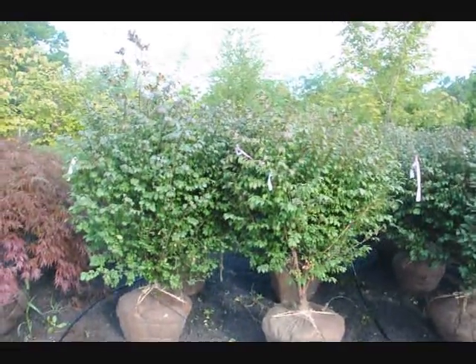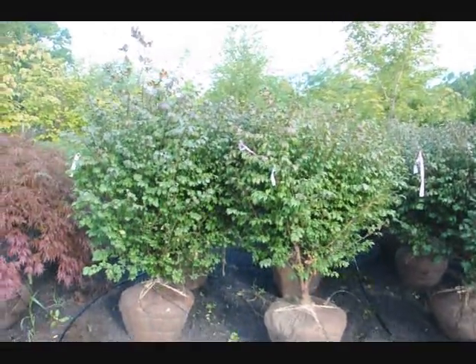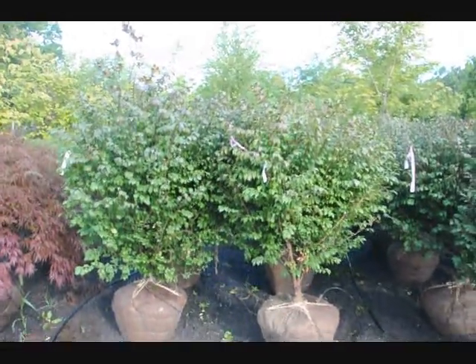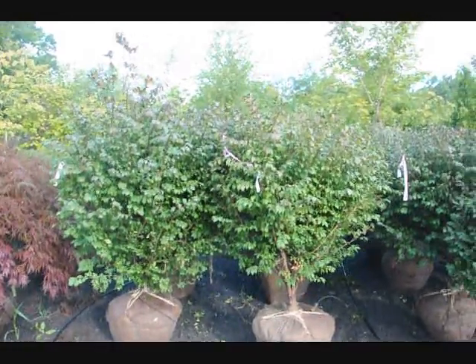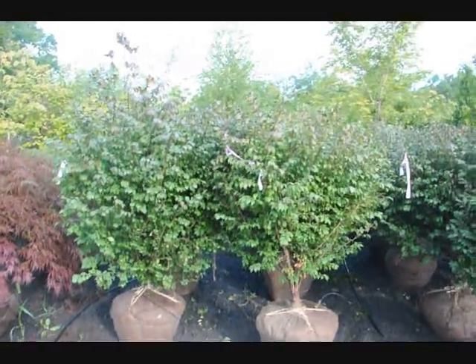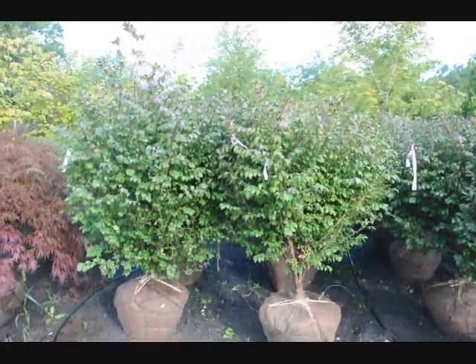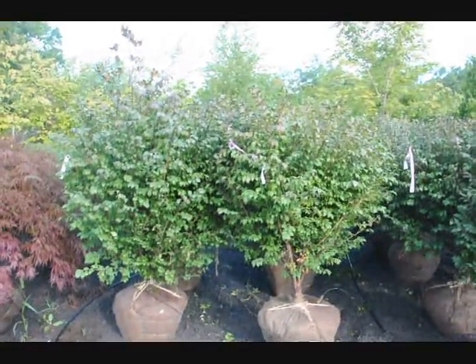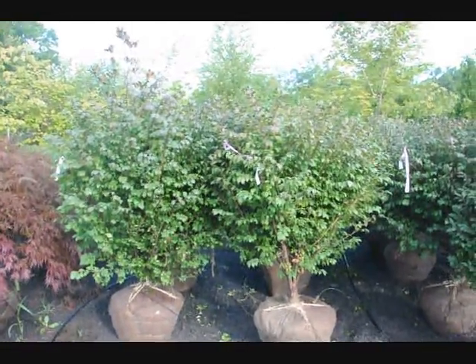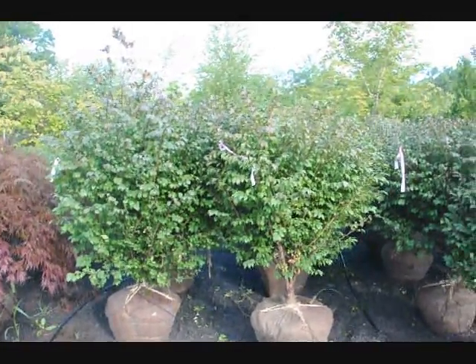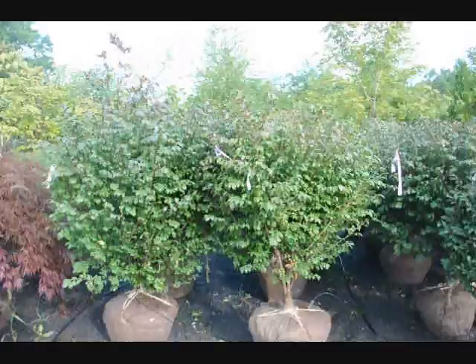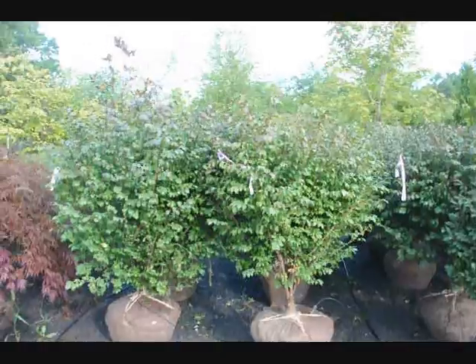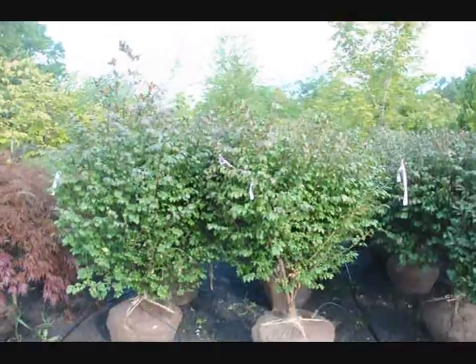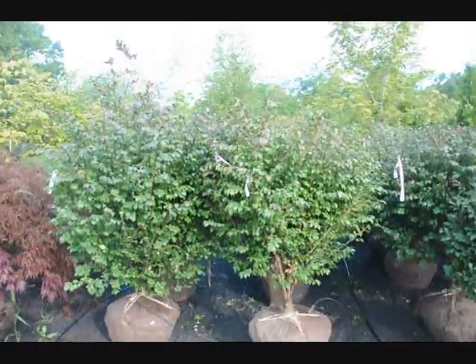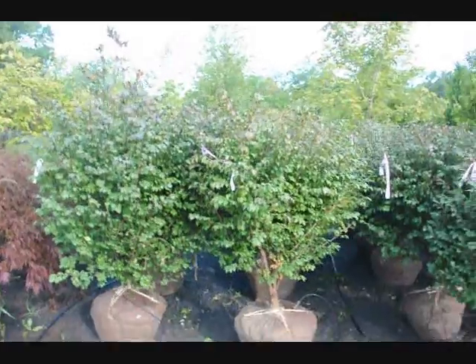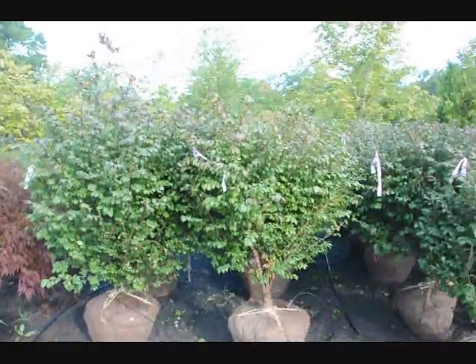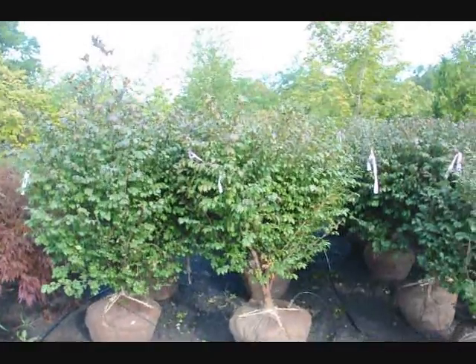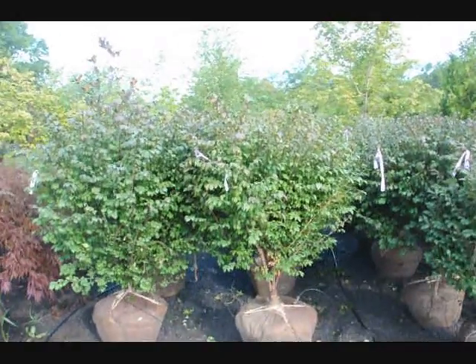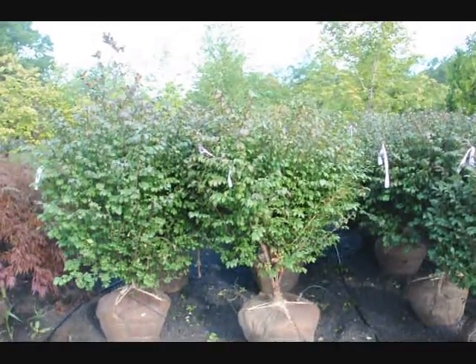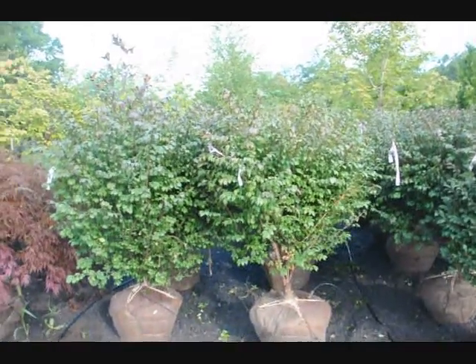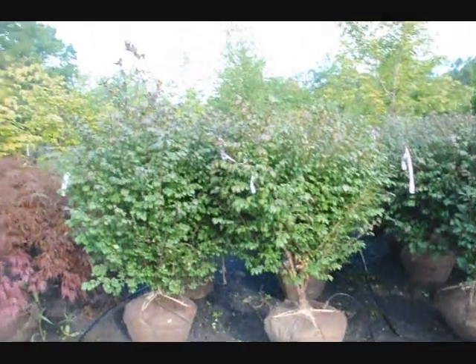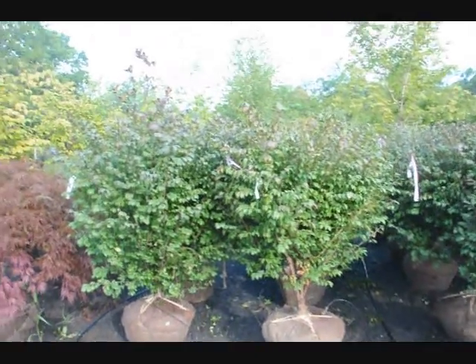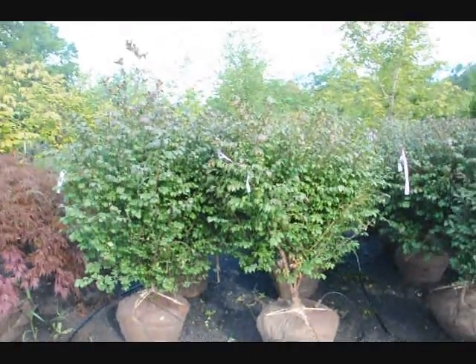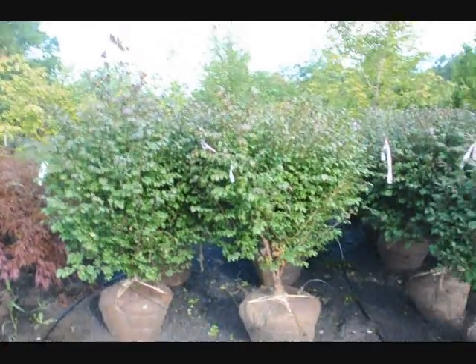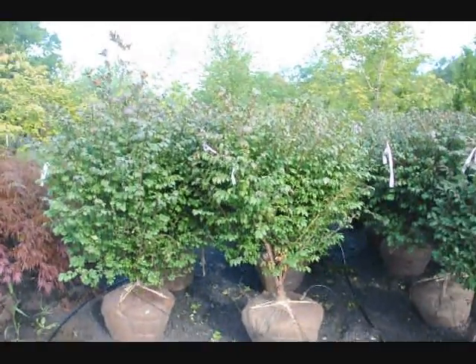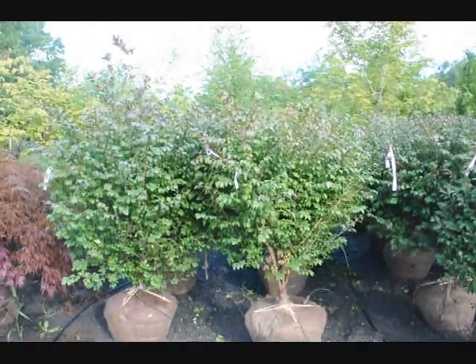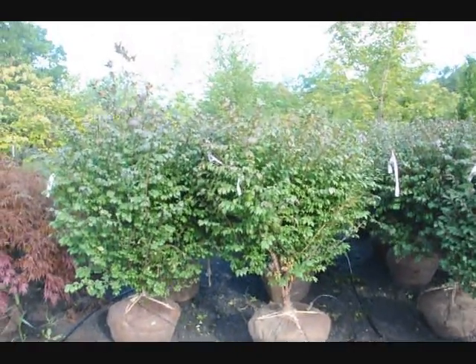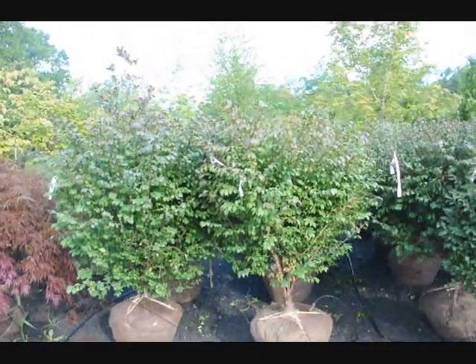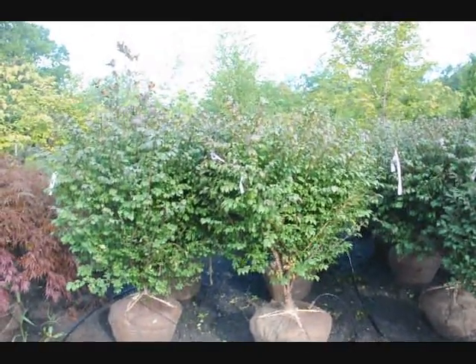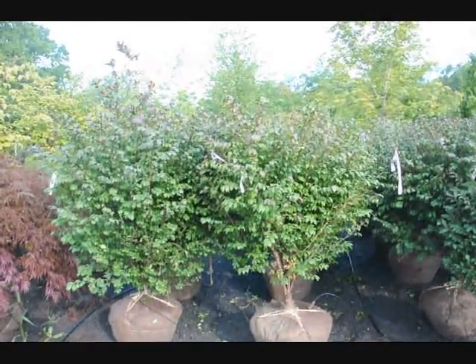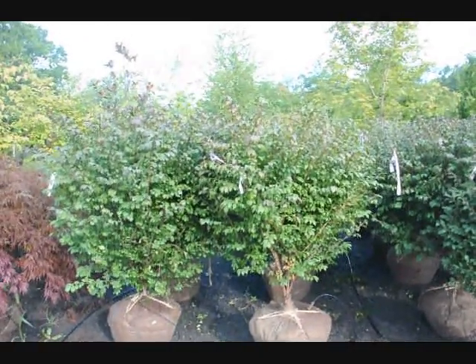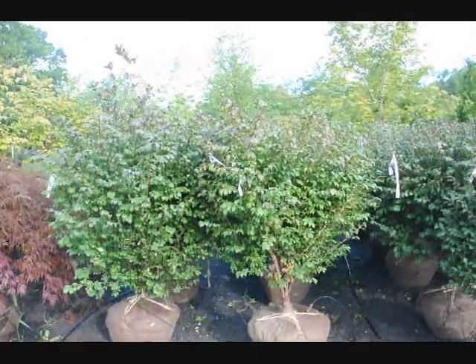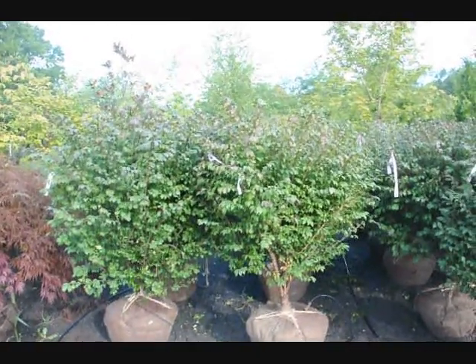This is a real nice-looking bush, is it not? This is the burning bush. Thank you.